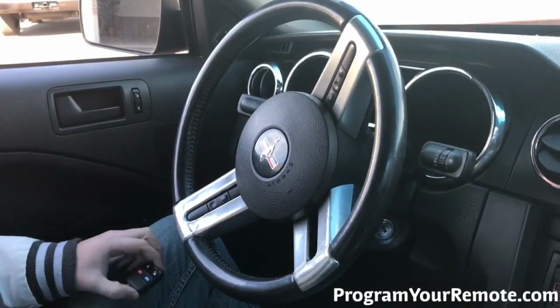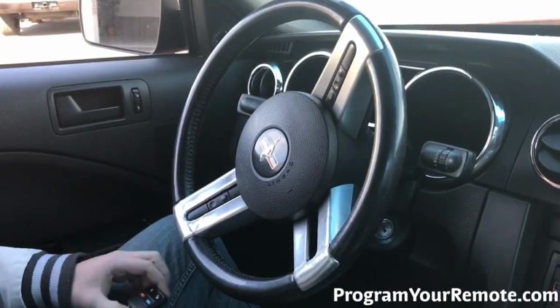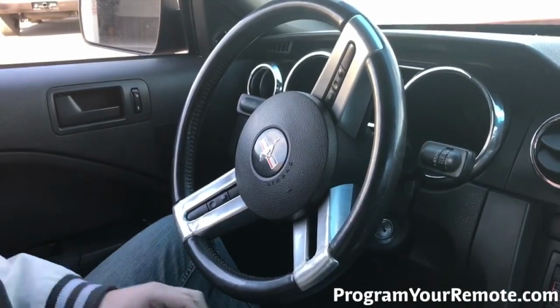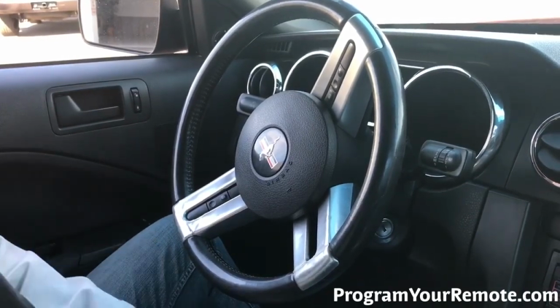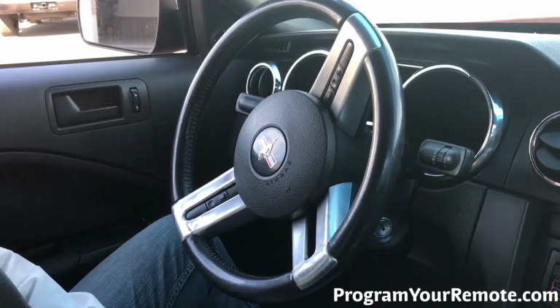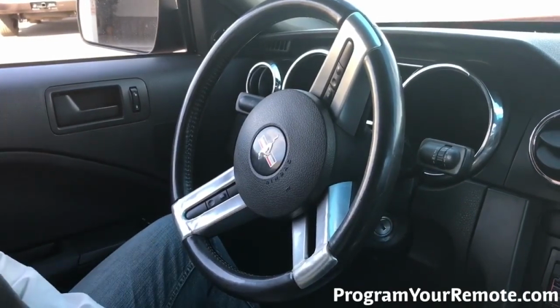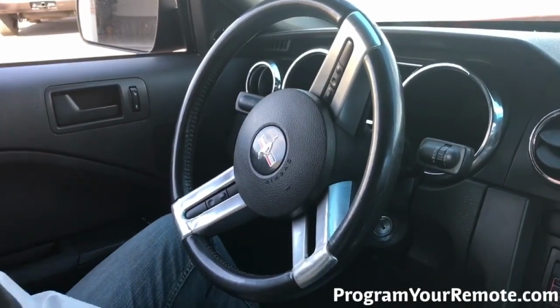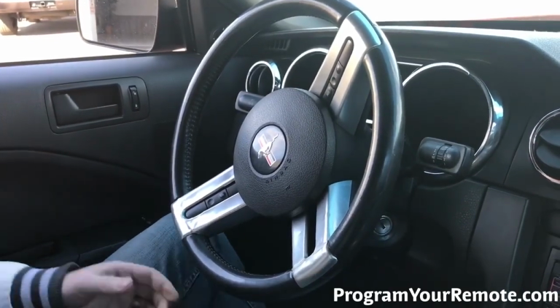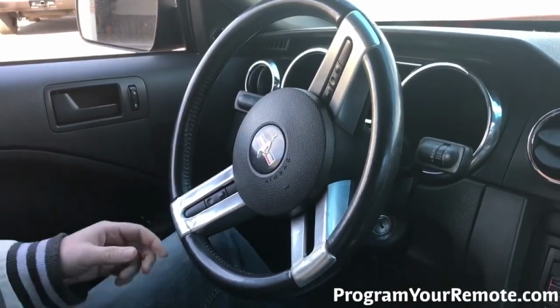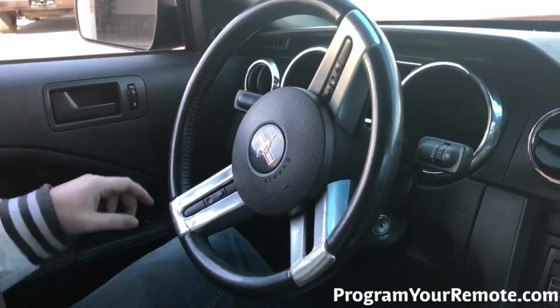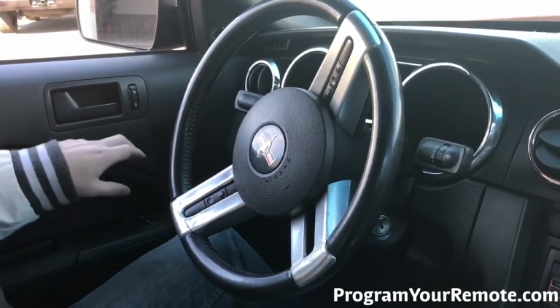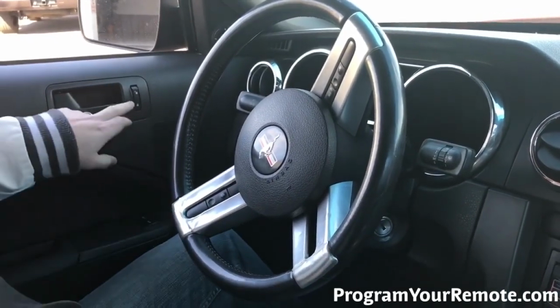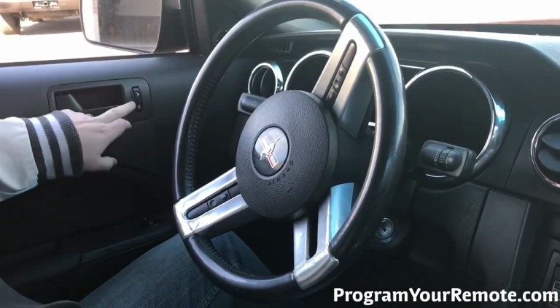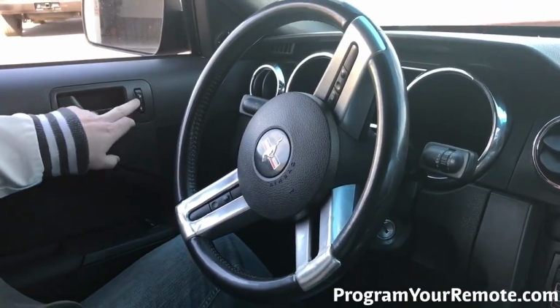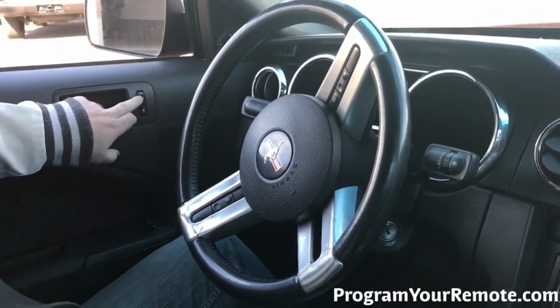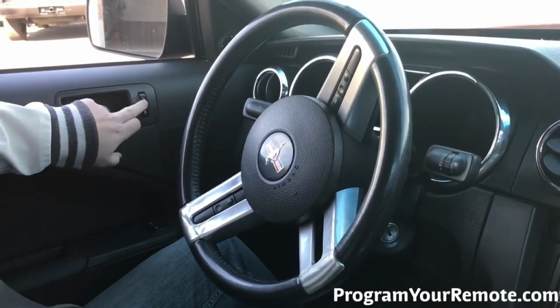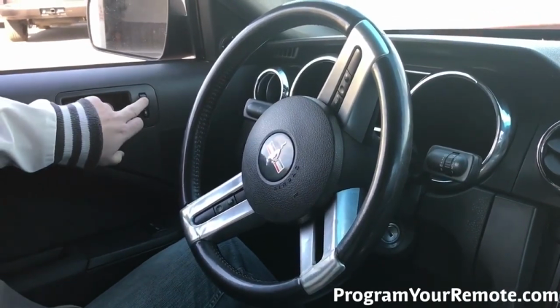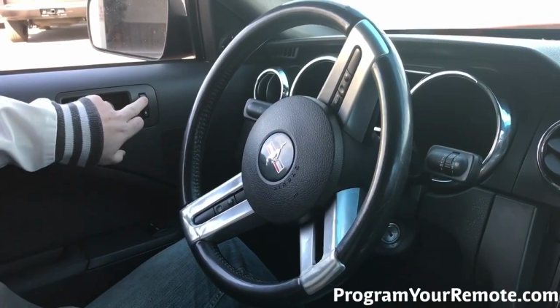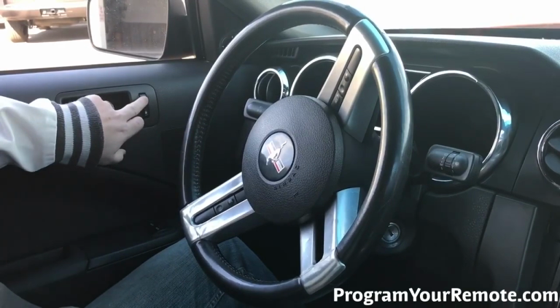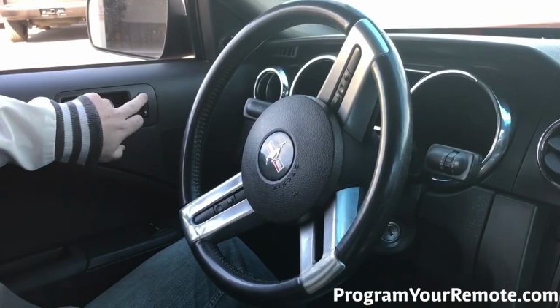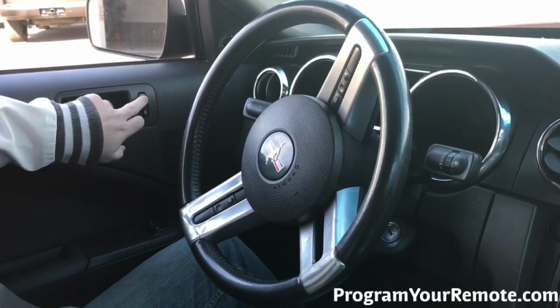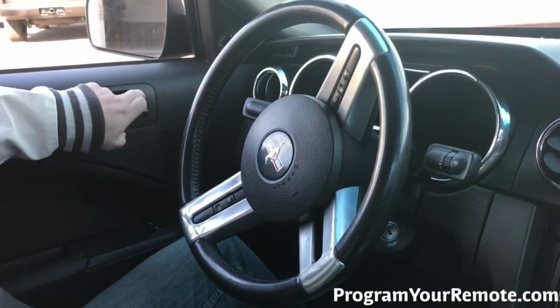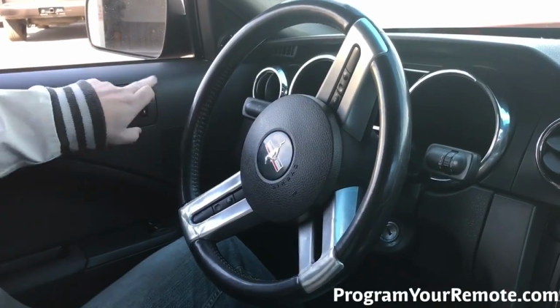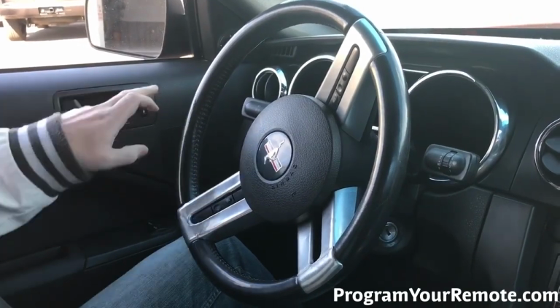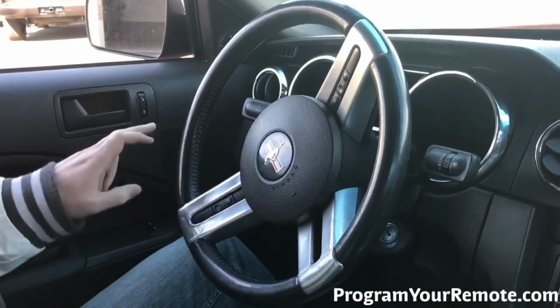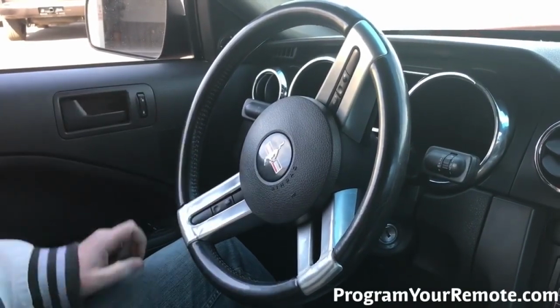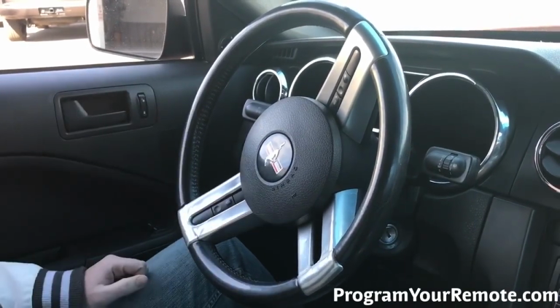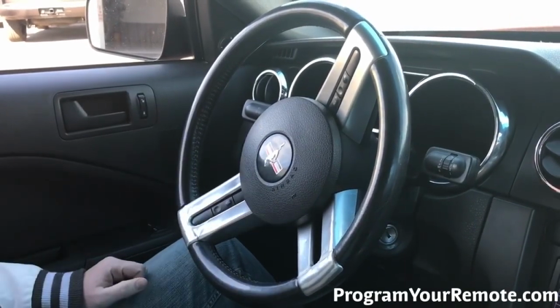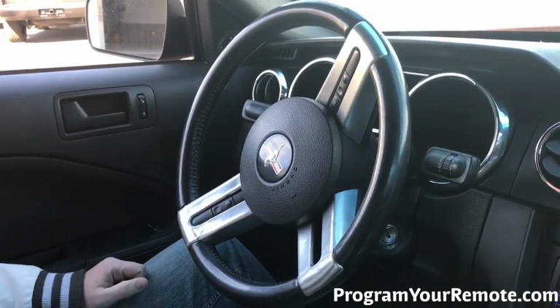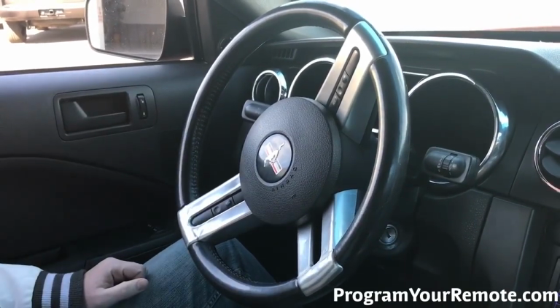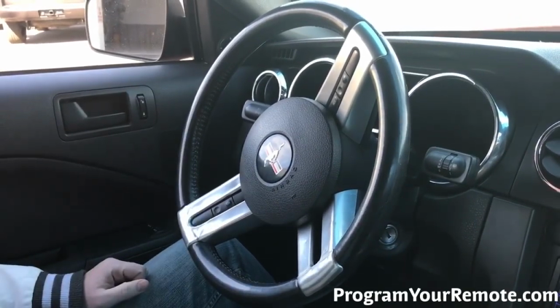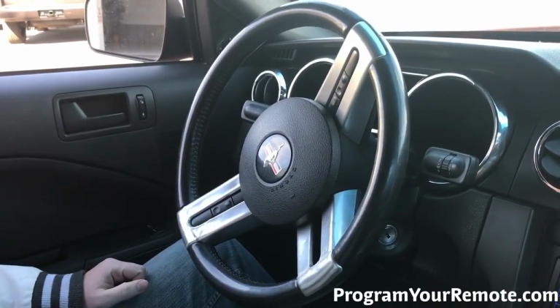So the first thing you want to do when we get in the car is we're going to hit the unlock button. Make sure all the doors are unlocked.